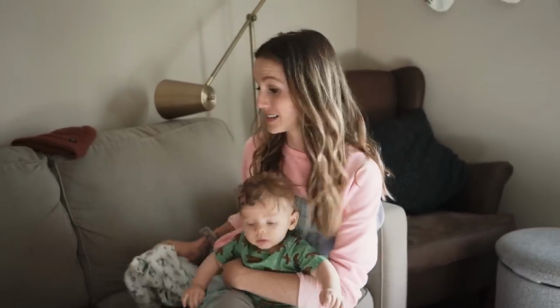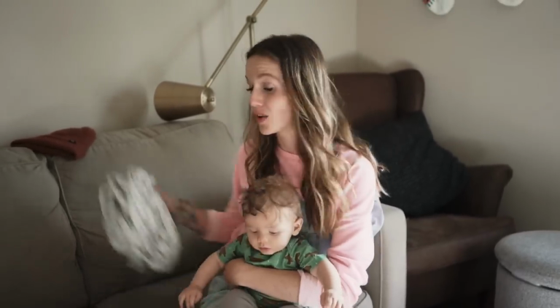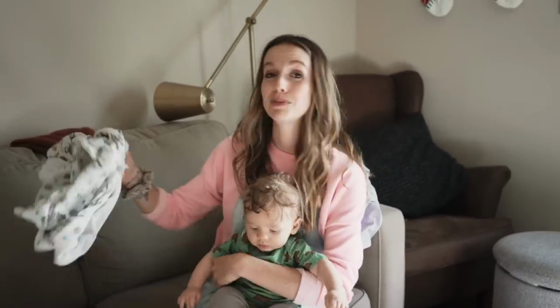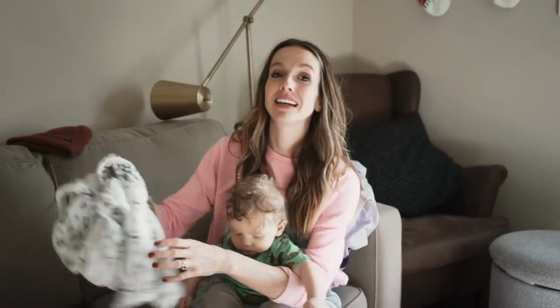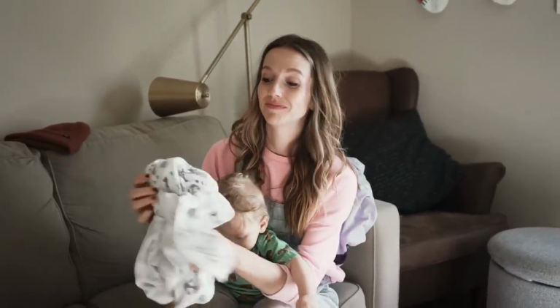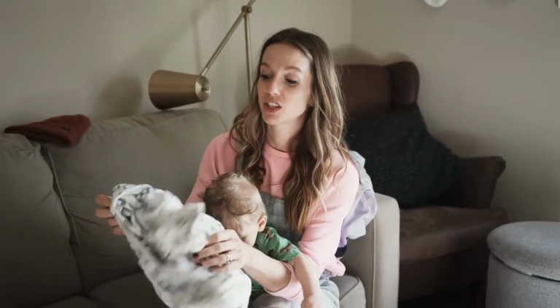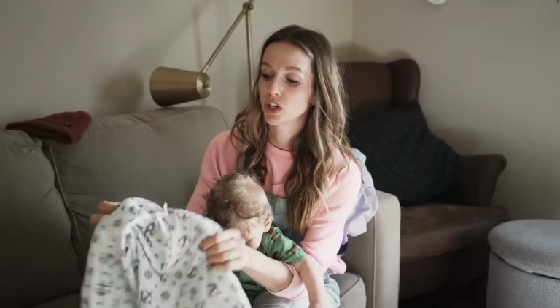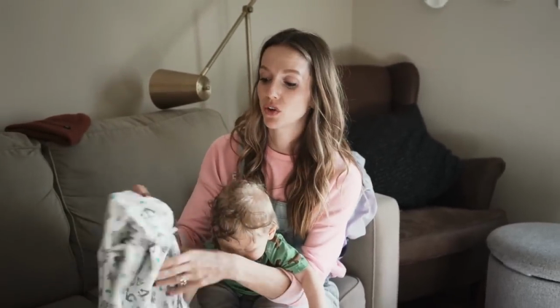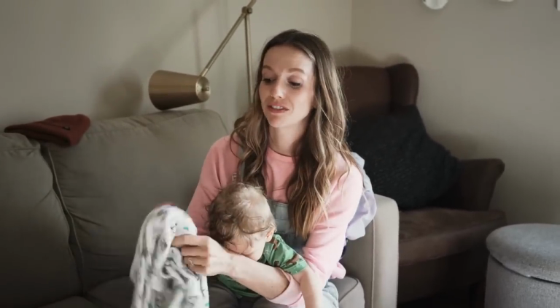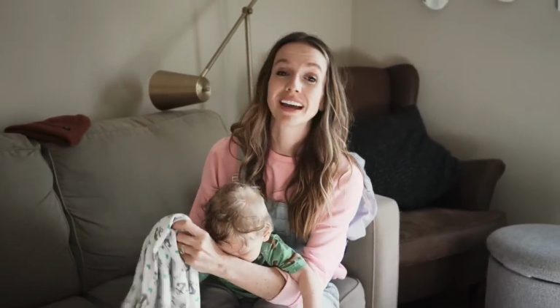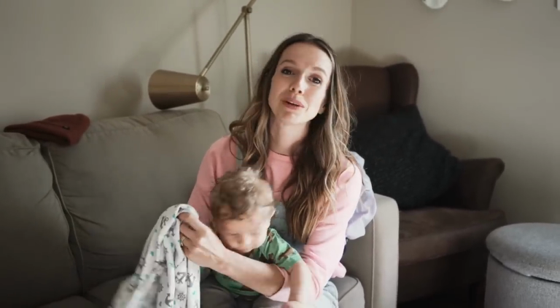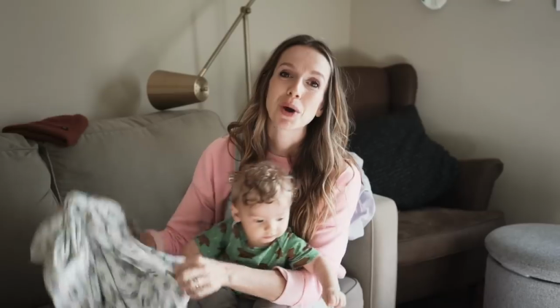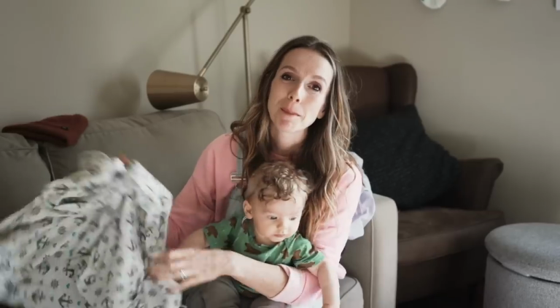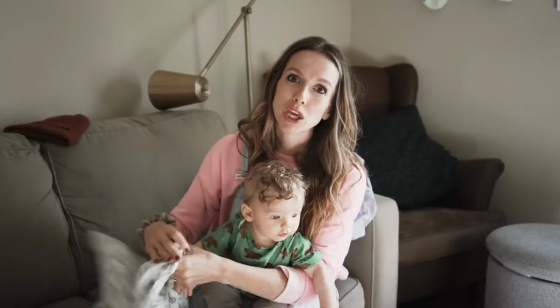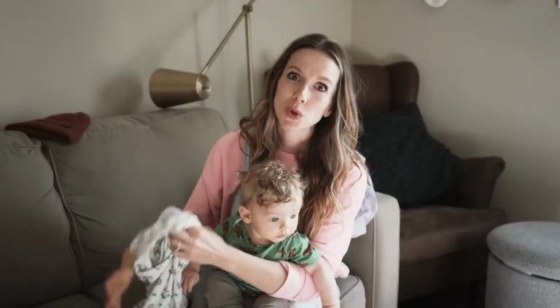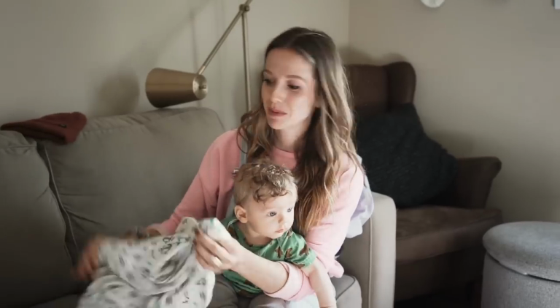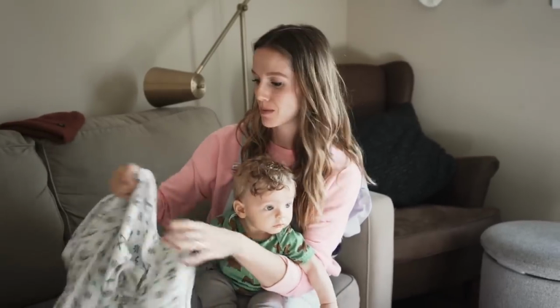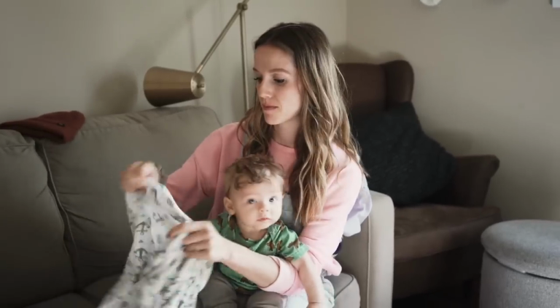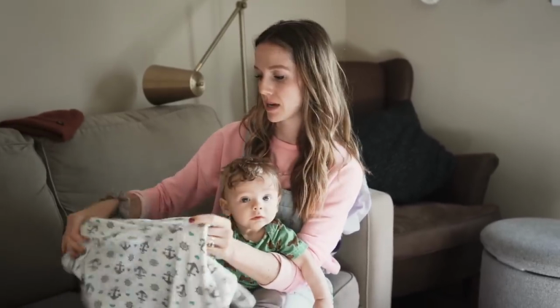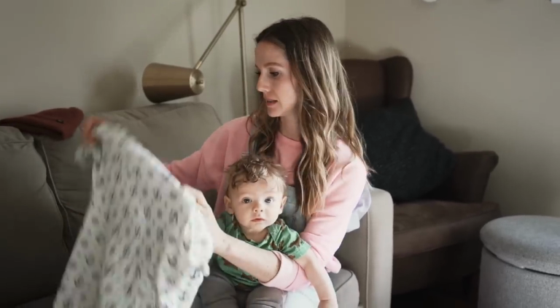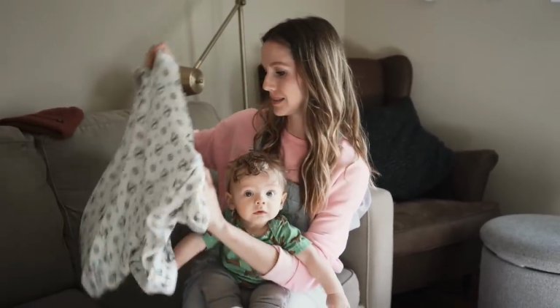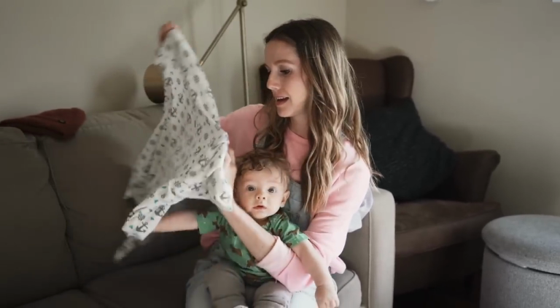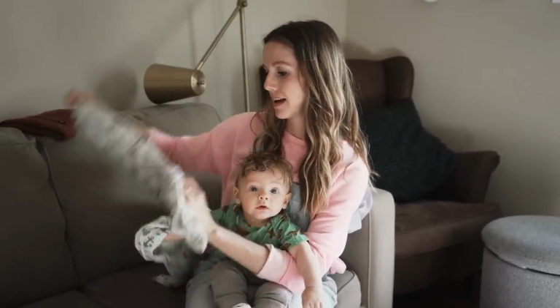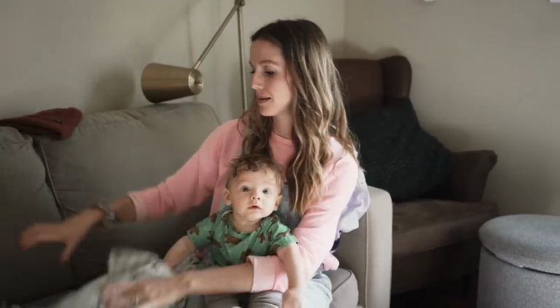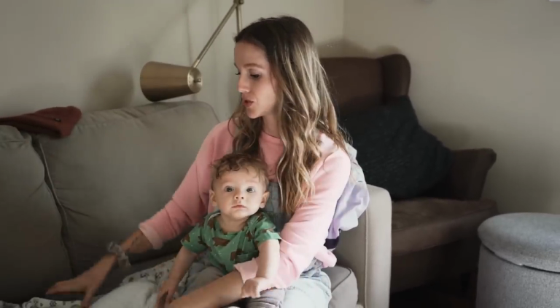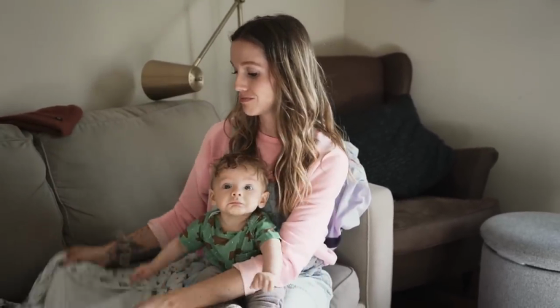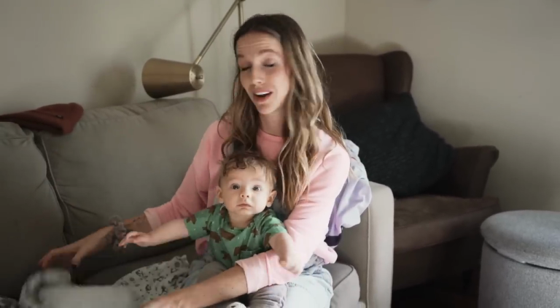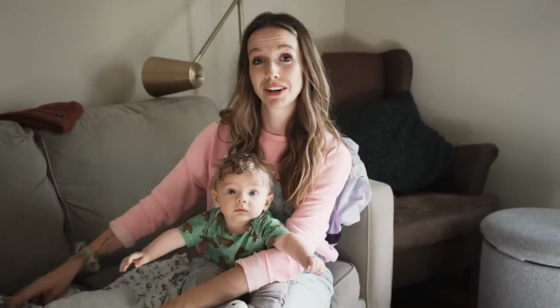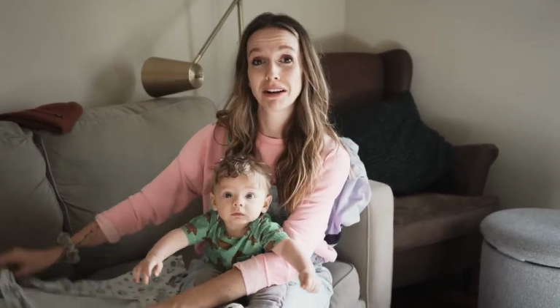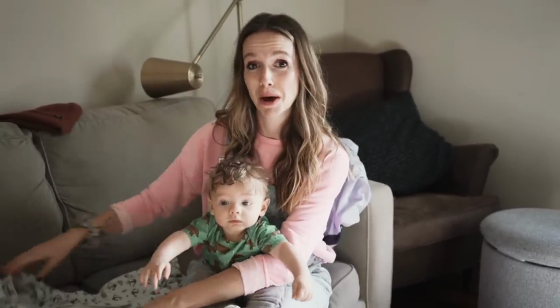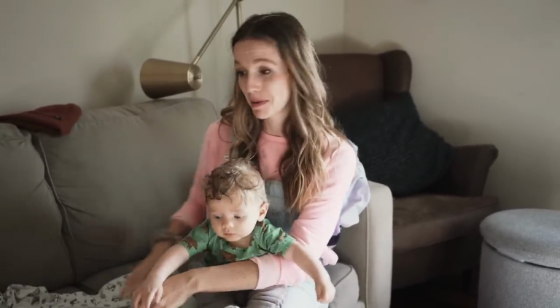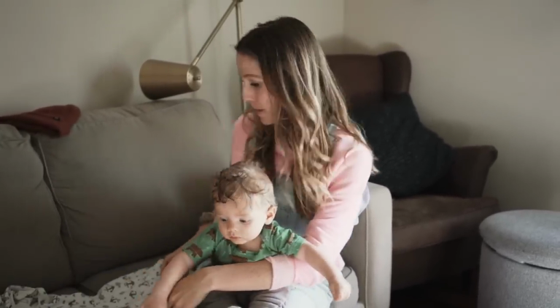And ultimately, I just want you to know that if I can be a mom, I can be a mom — because I'm not very mommy mom.